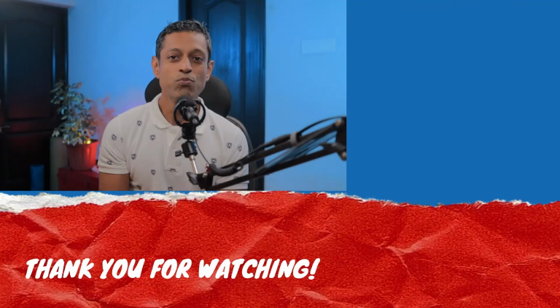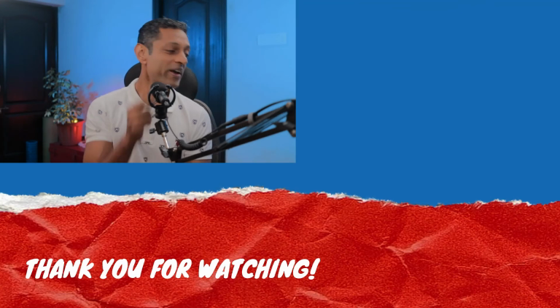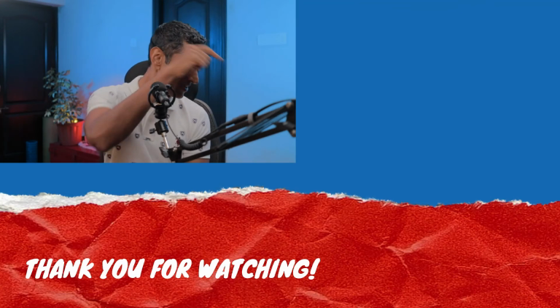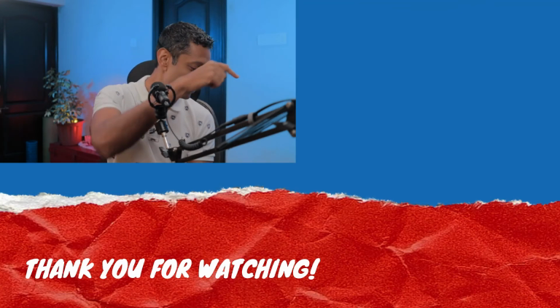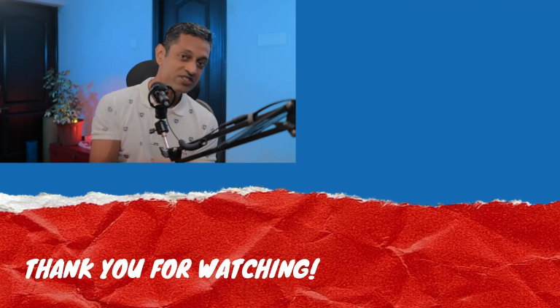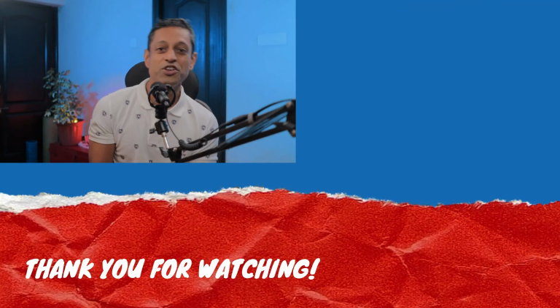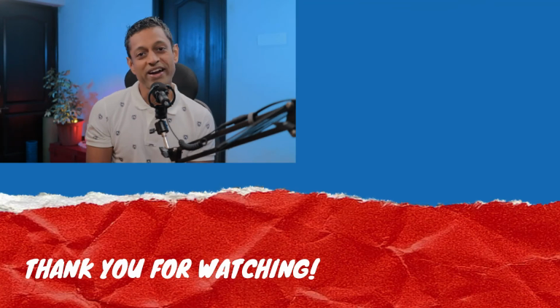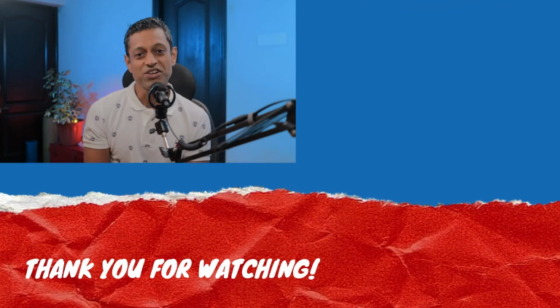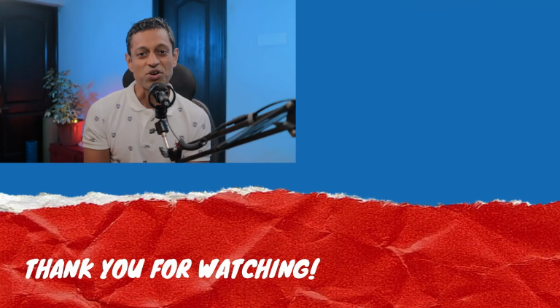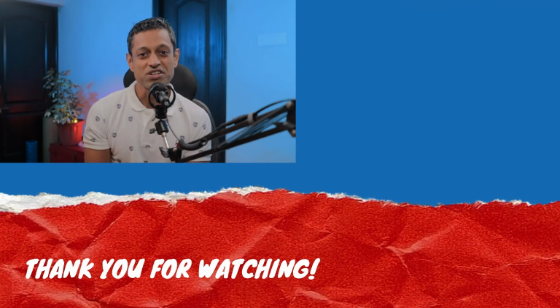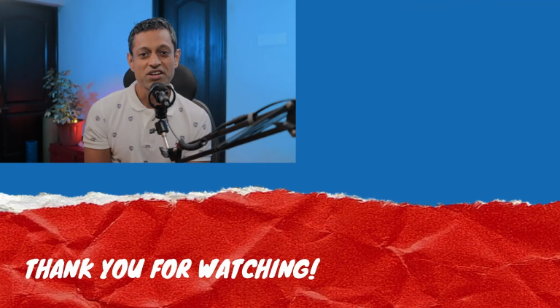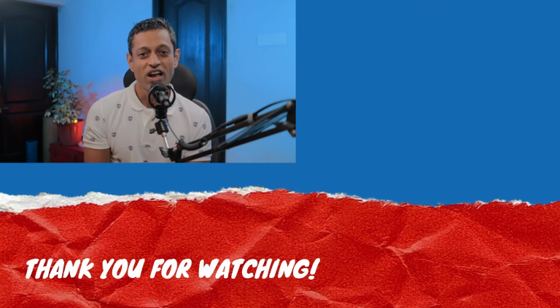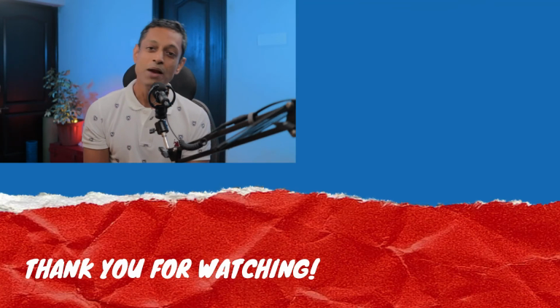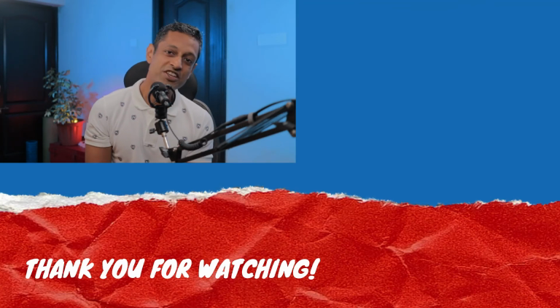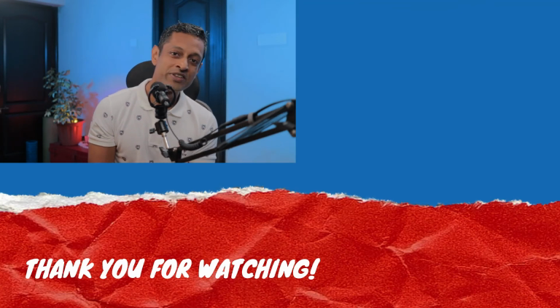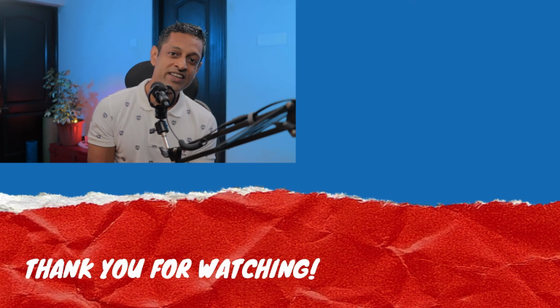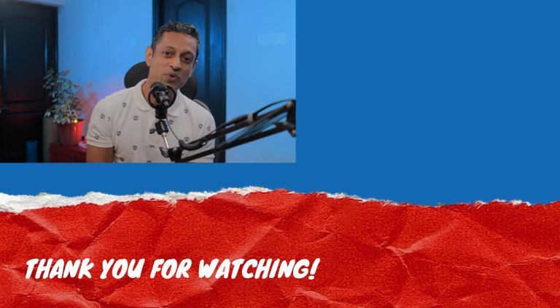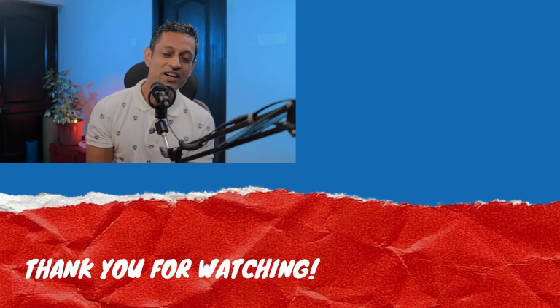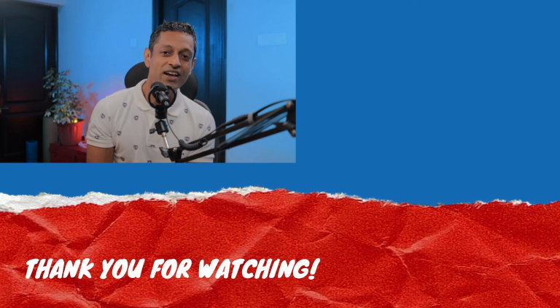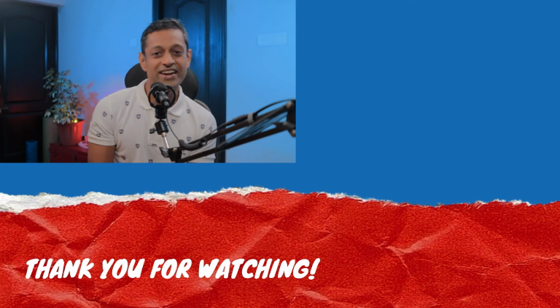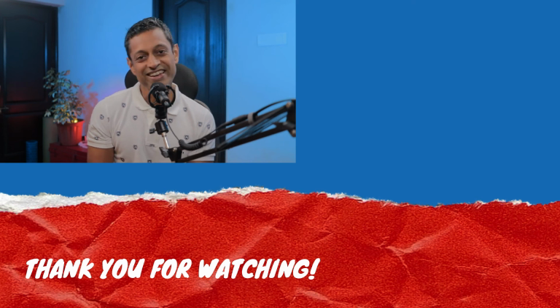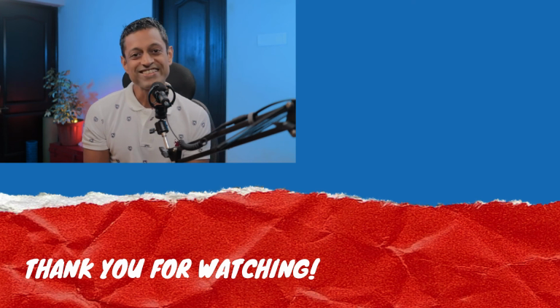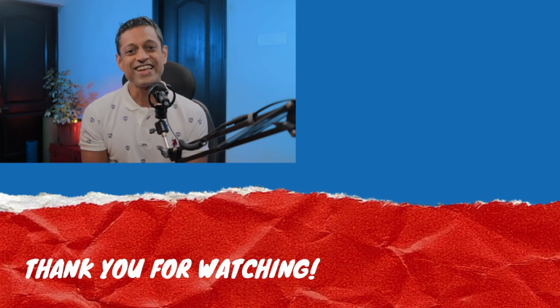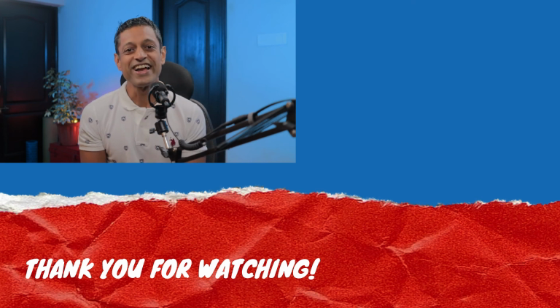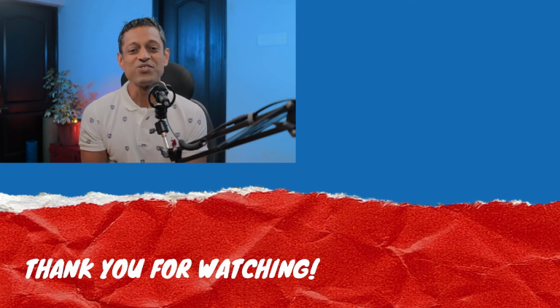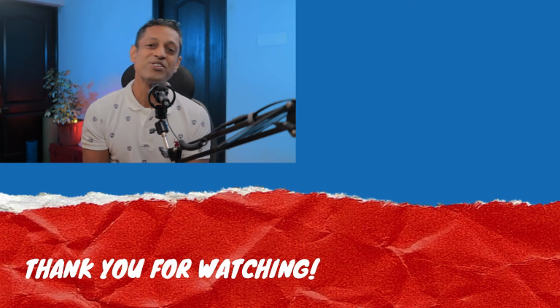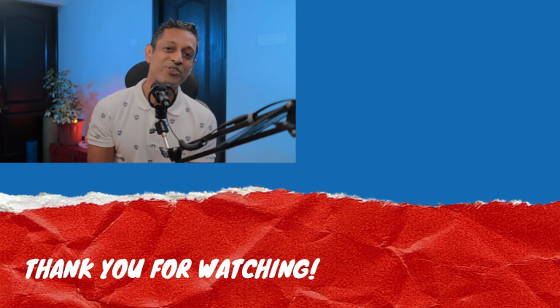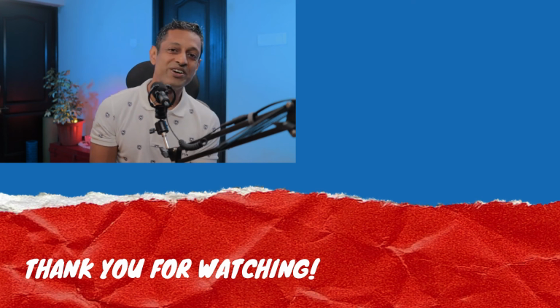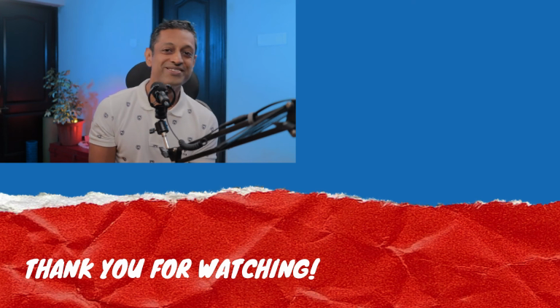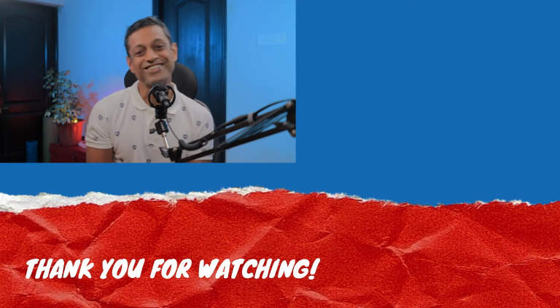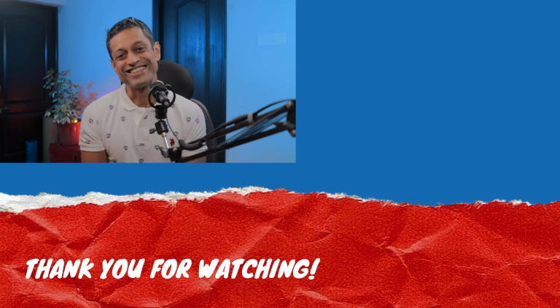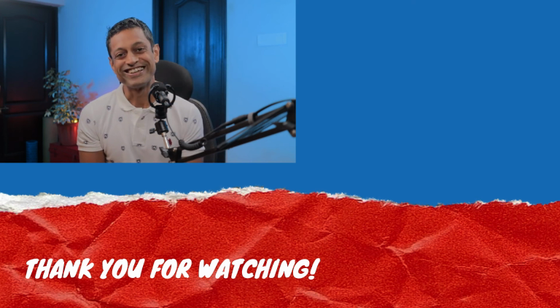Putting up some videos here you might like to watch. I will be seeing you in the next one — until then, signing out, Dr. Rohan Fonseca.